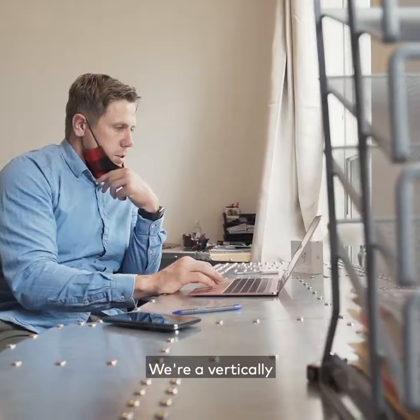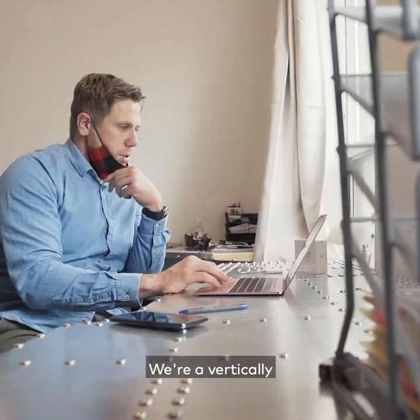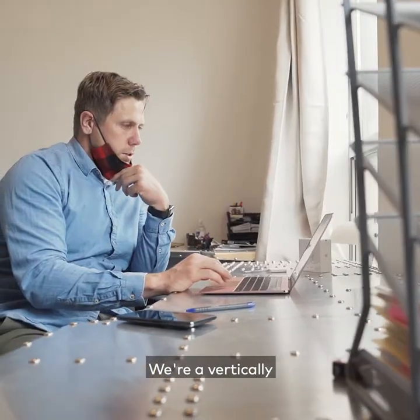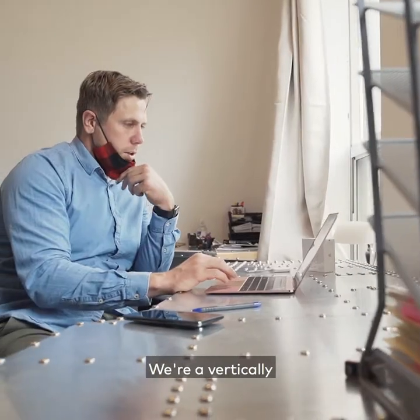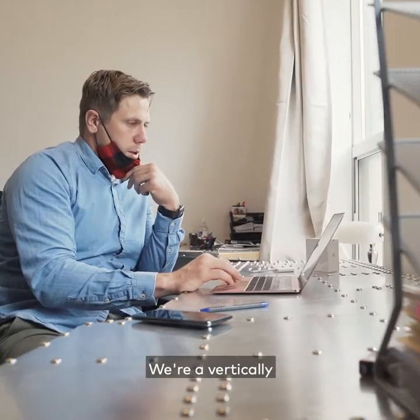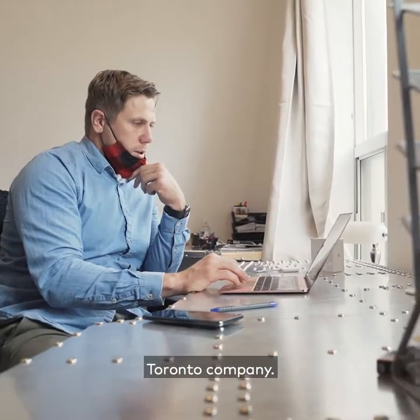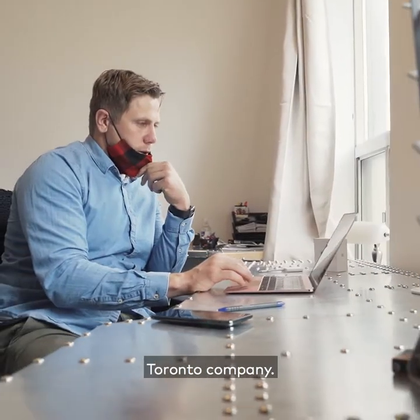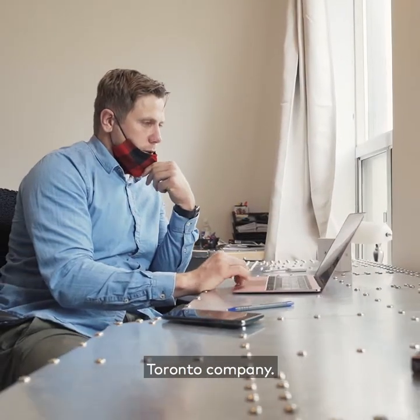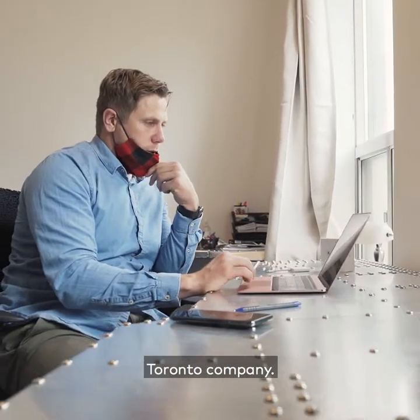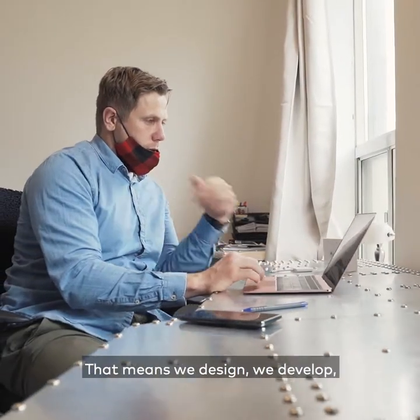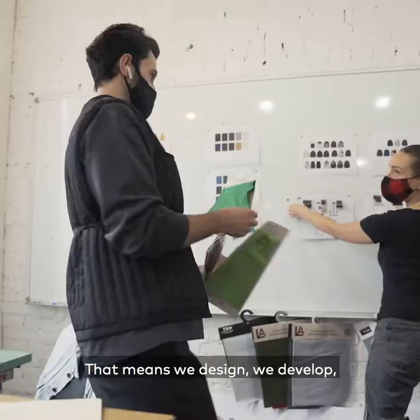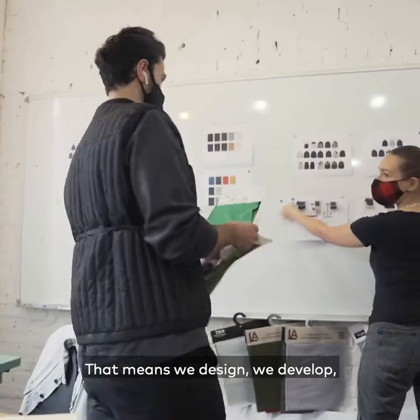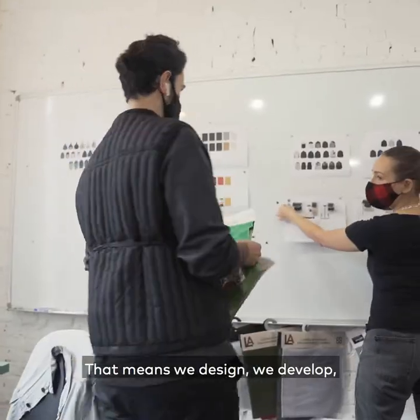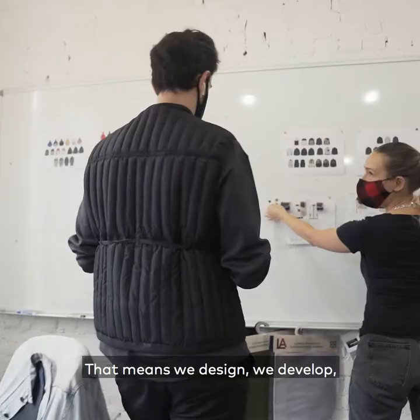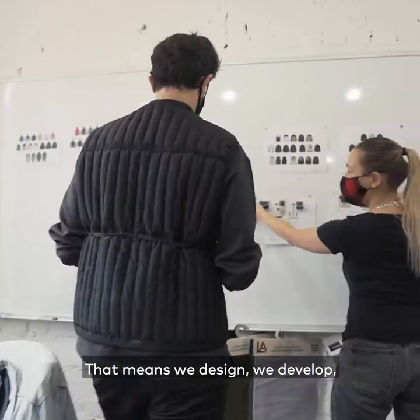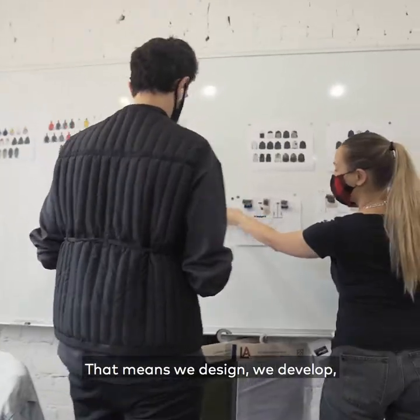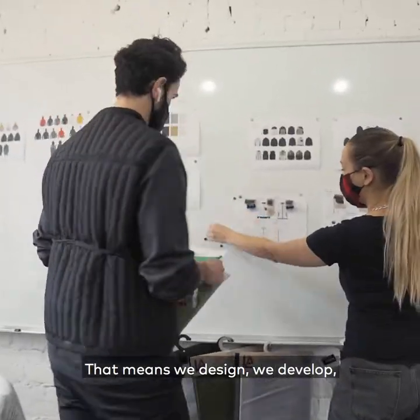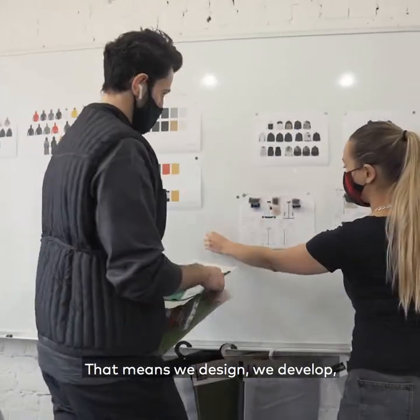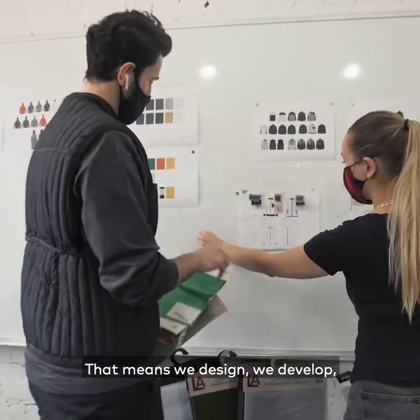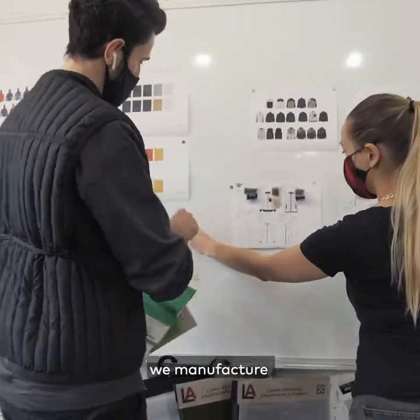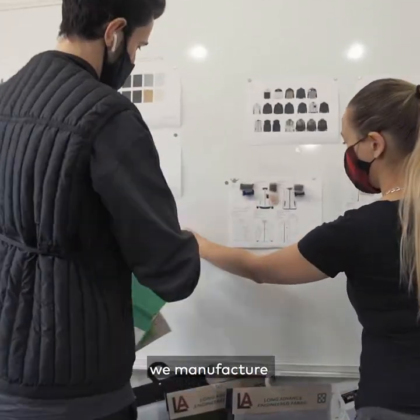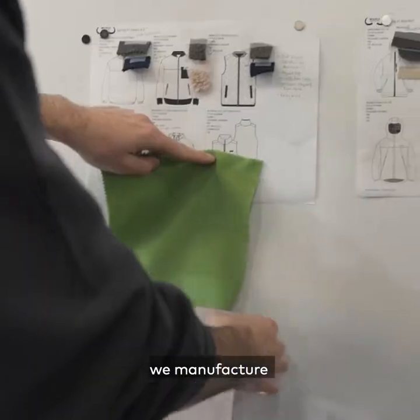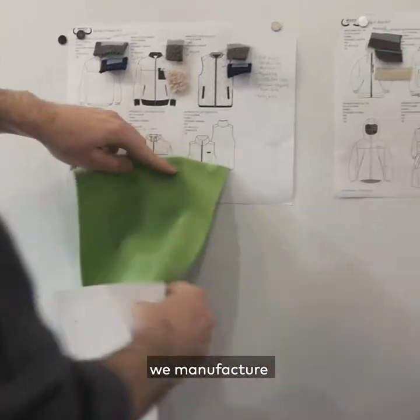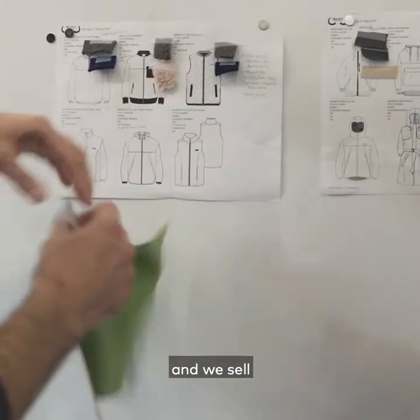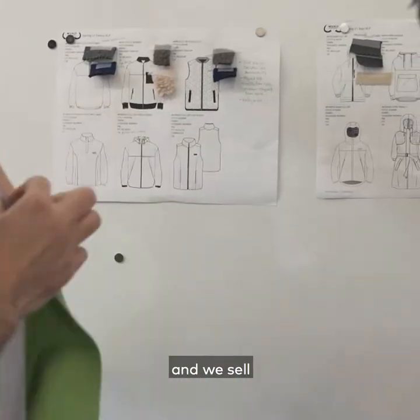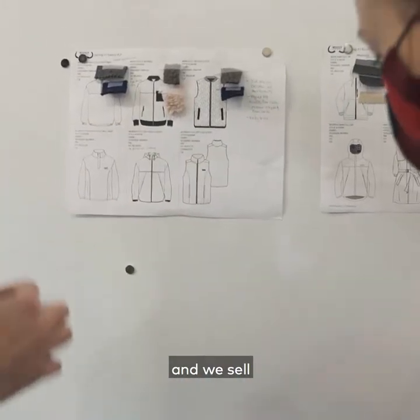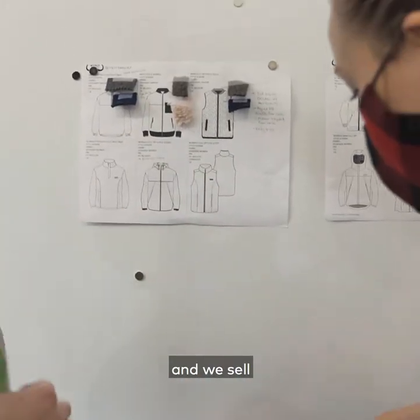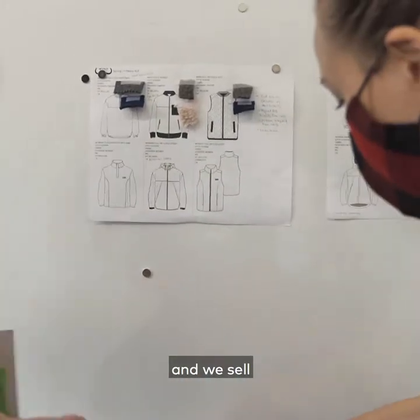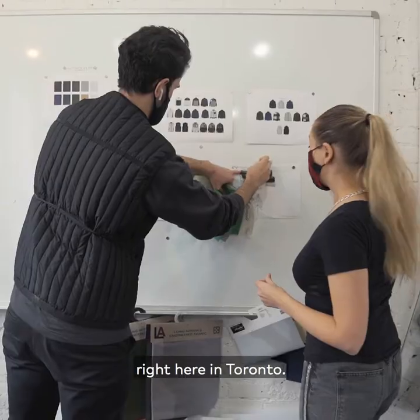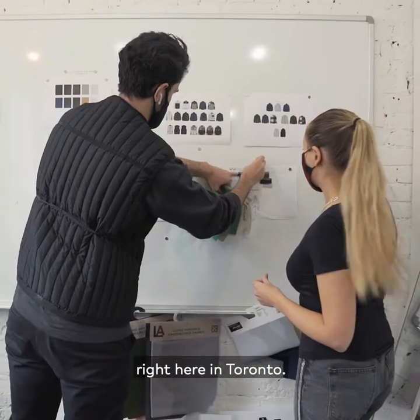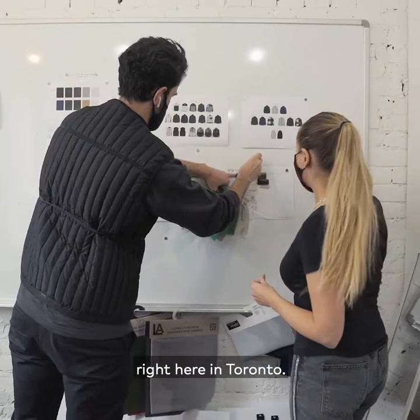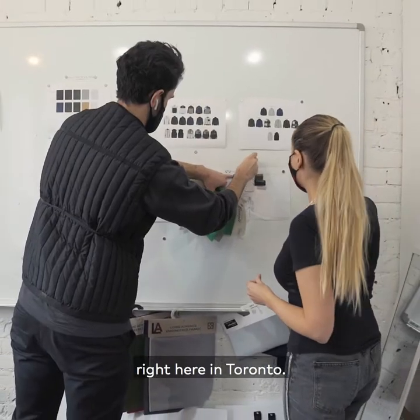We're a vertically integrated Toronto company. That means we design, we develop, we manufacture, and we sell right here in Toronto.